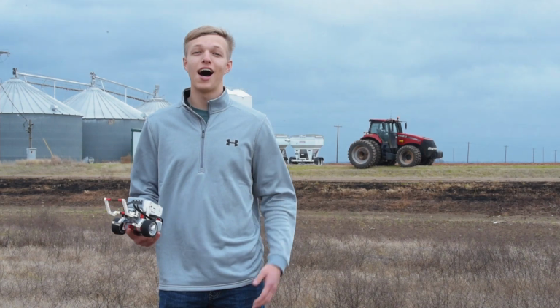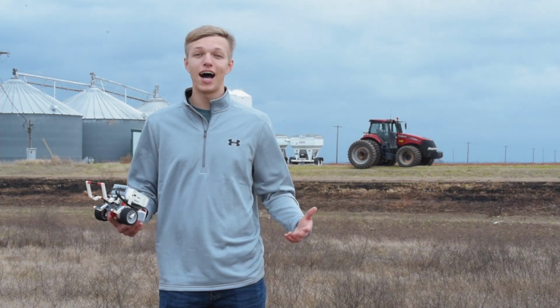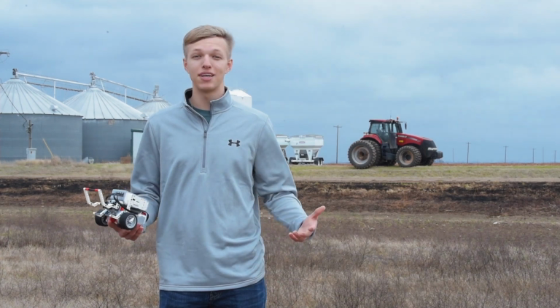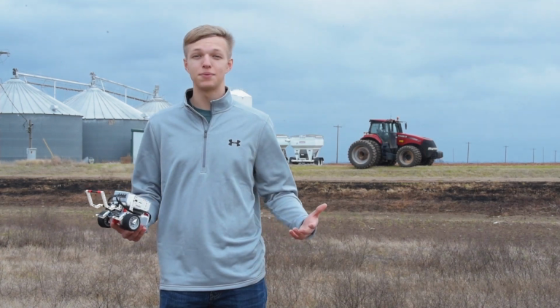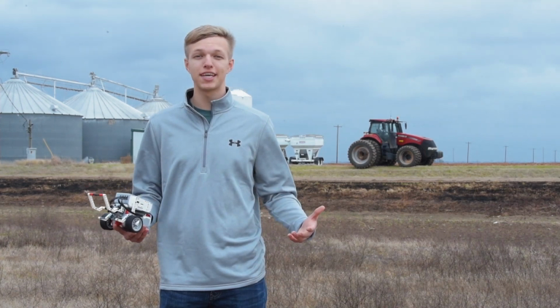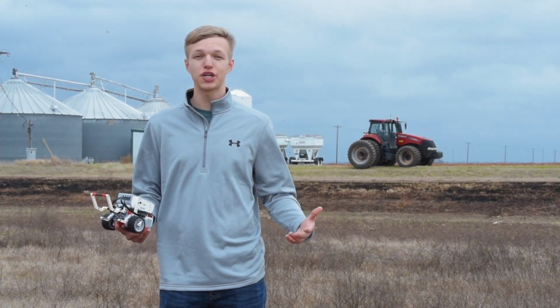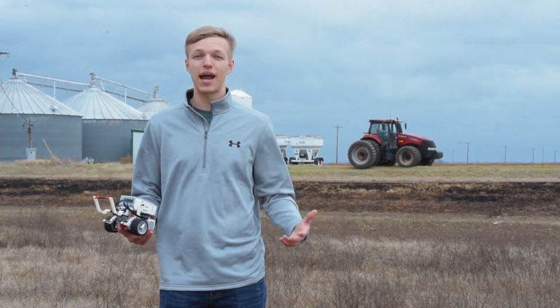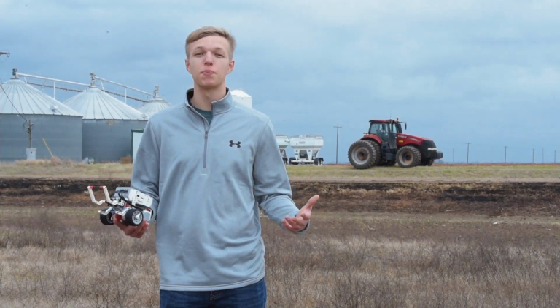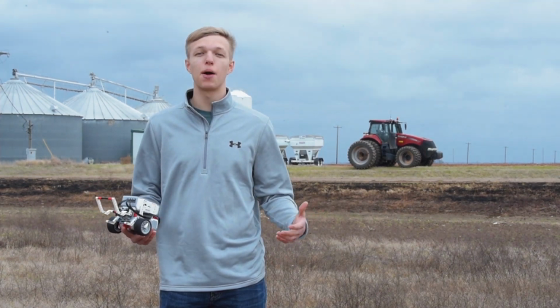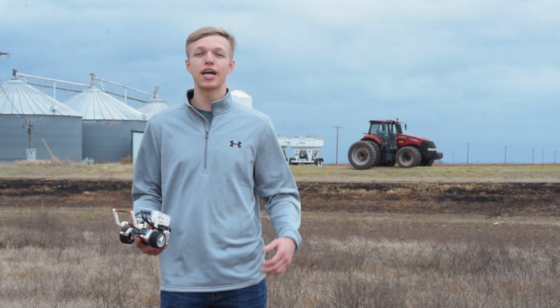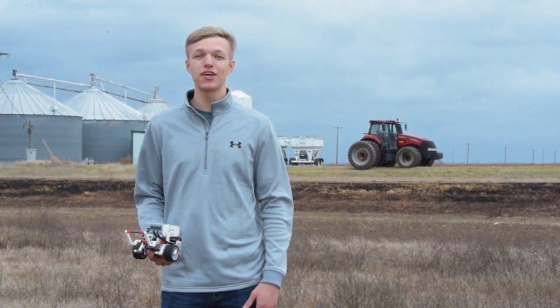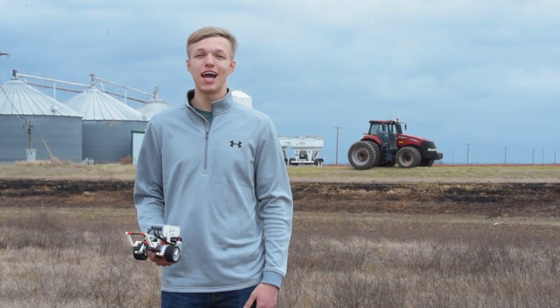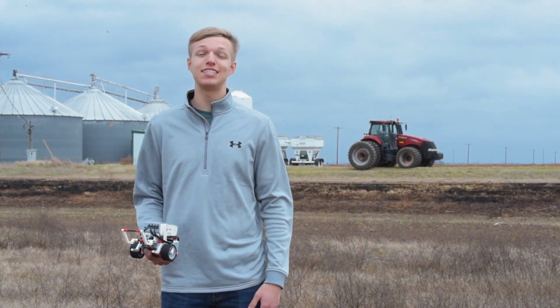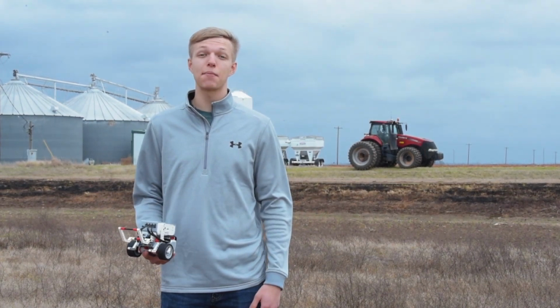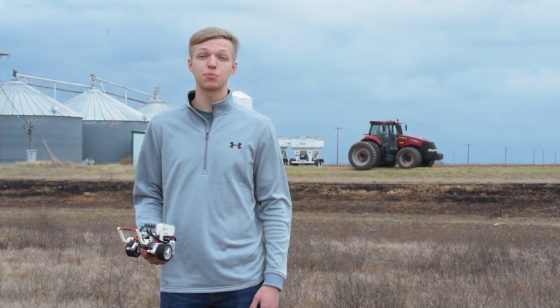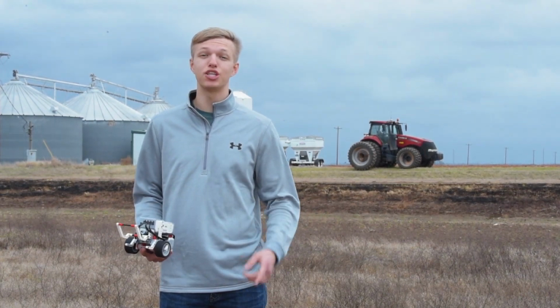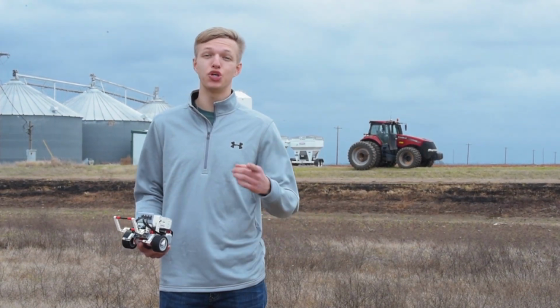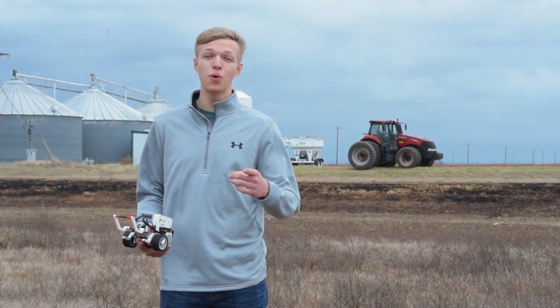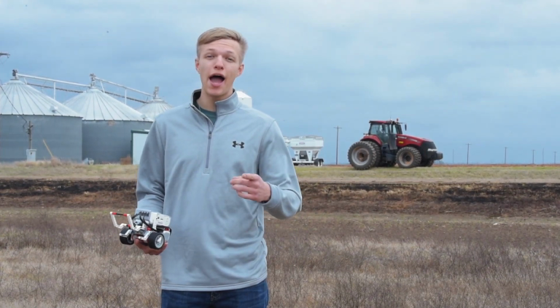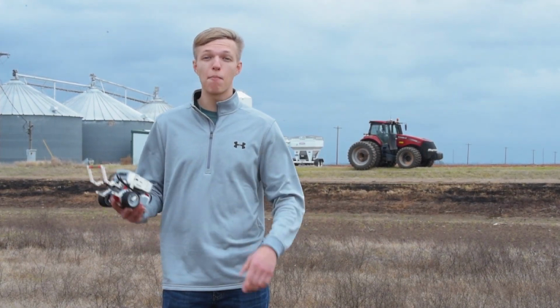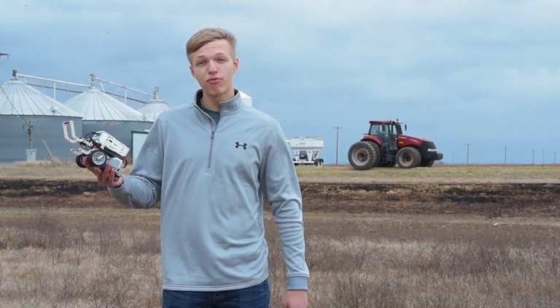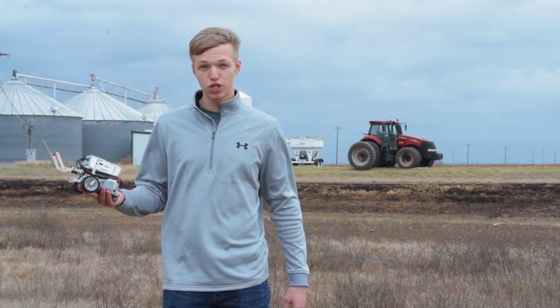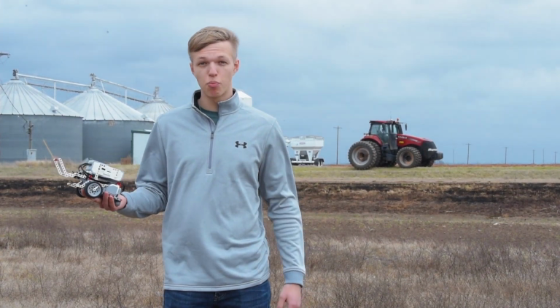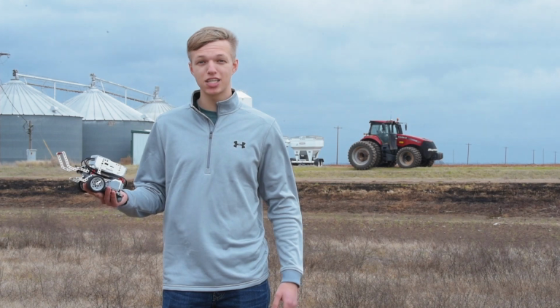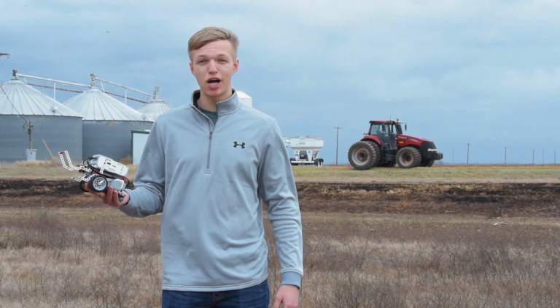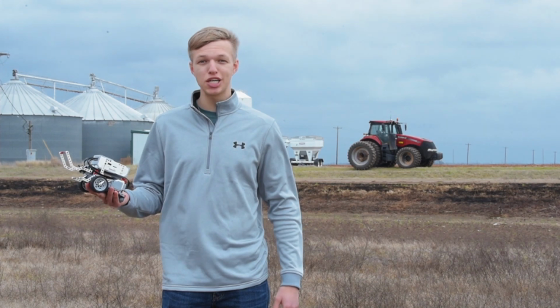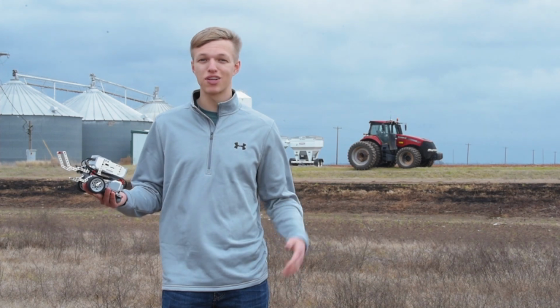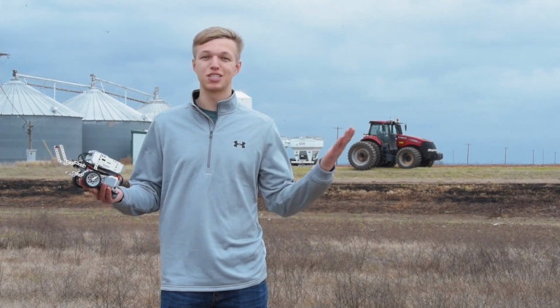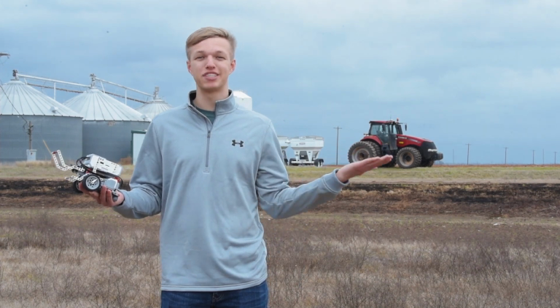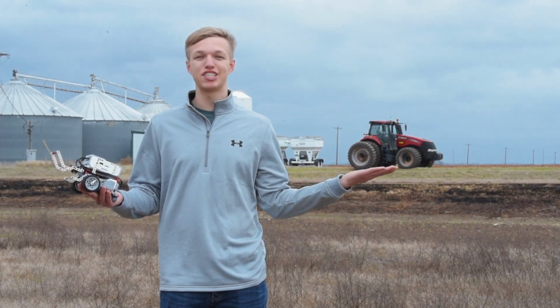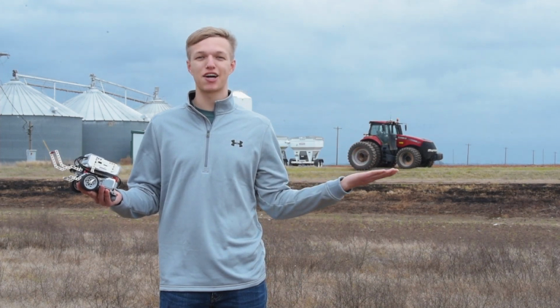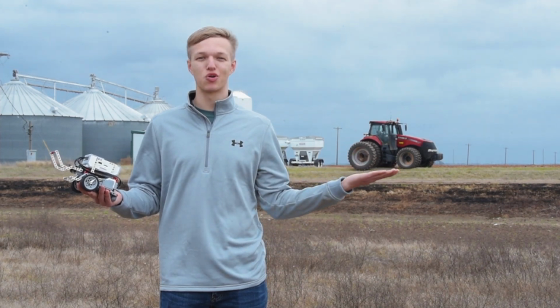Hi, my name is Seth Kendrick and I'm from Montgomery County. Today I'm going to explain to you how my 4-H robotics project relates to precision agriculture.